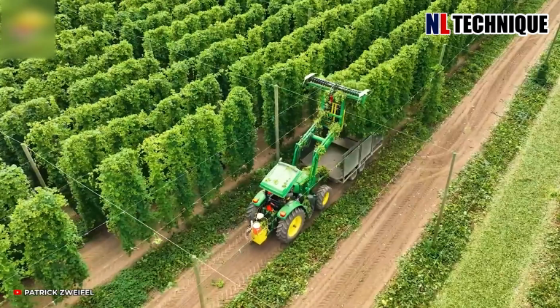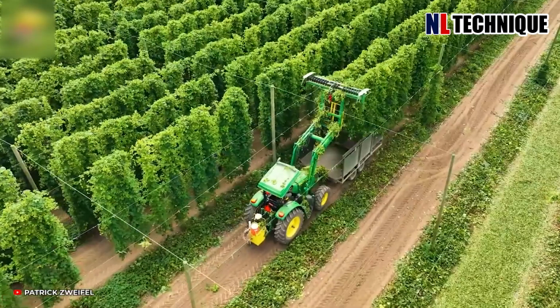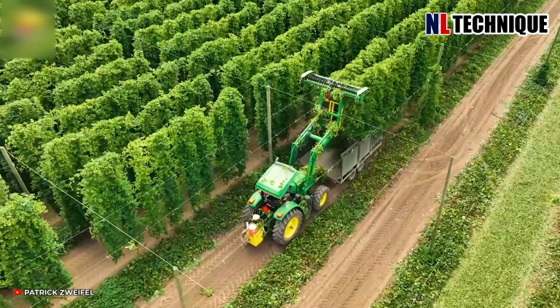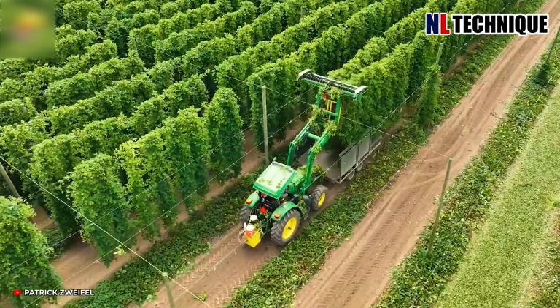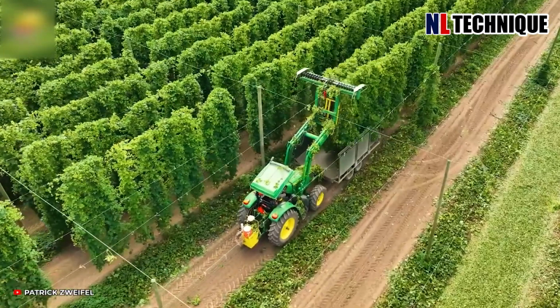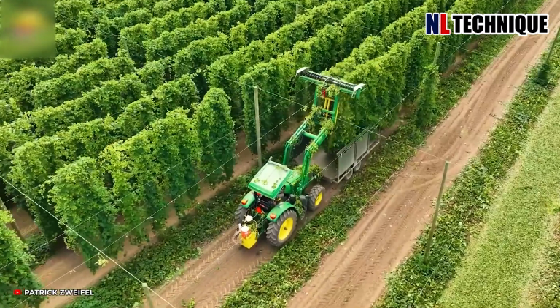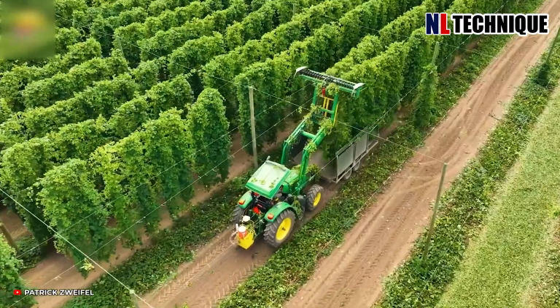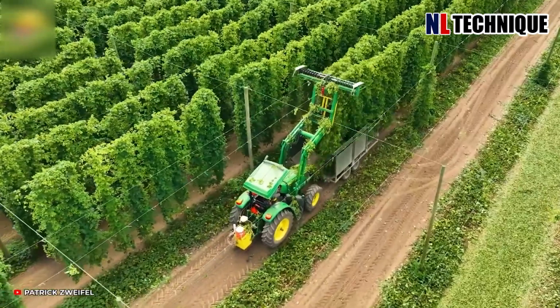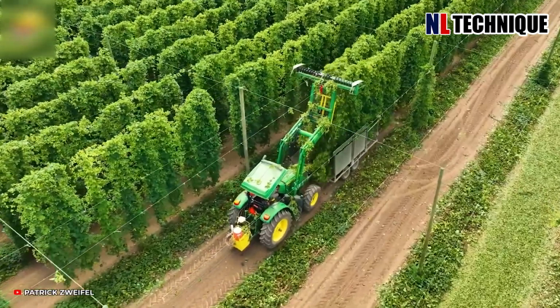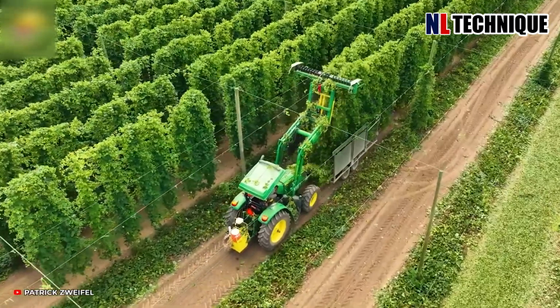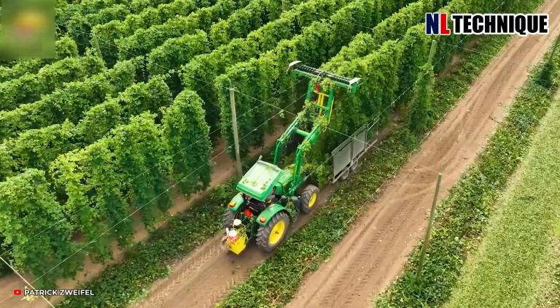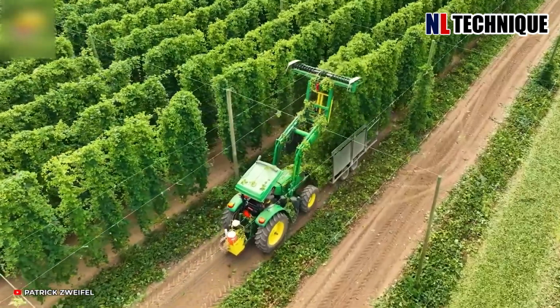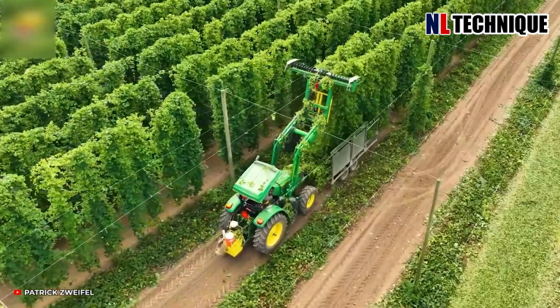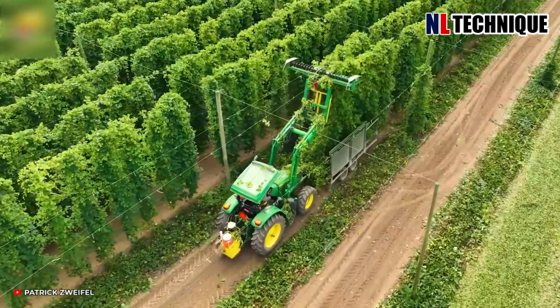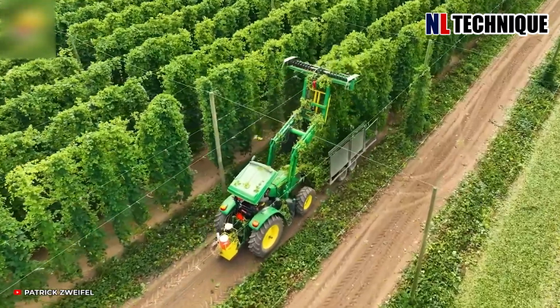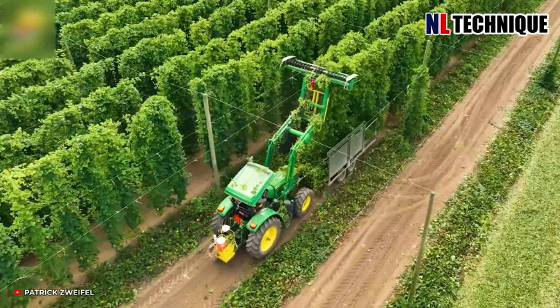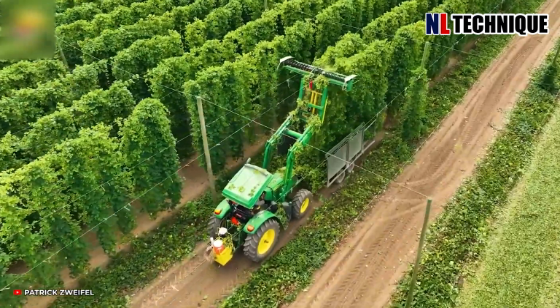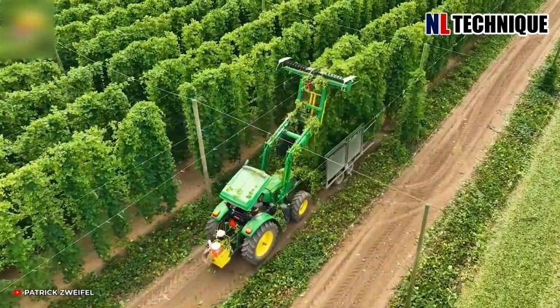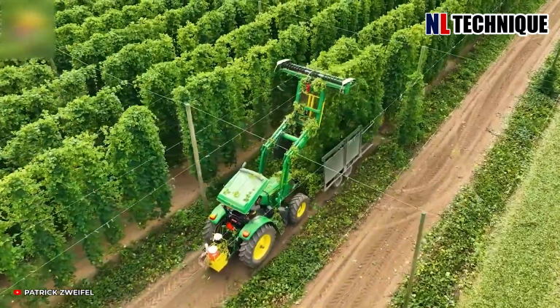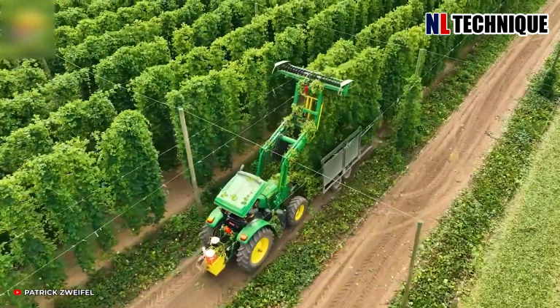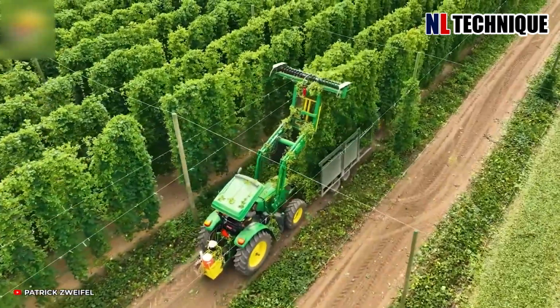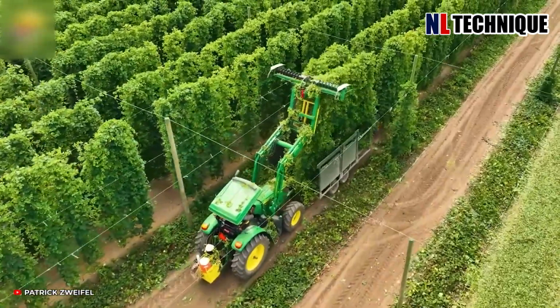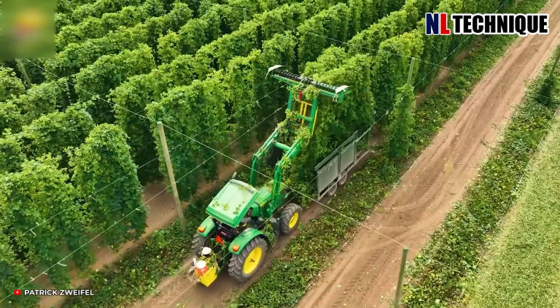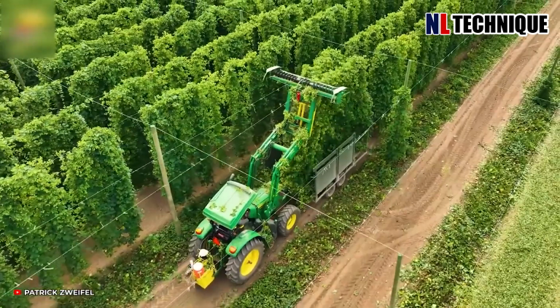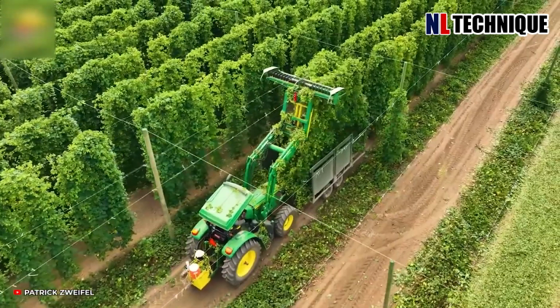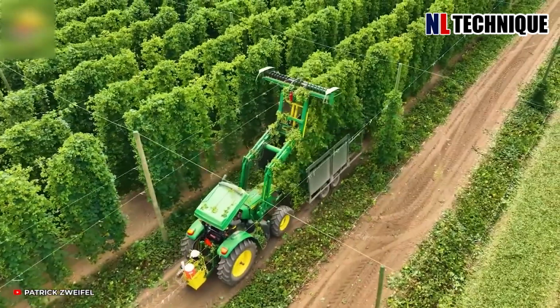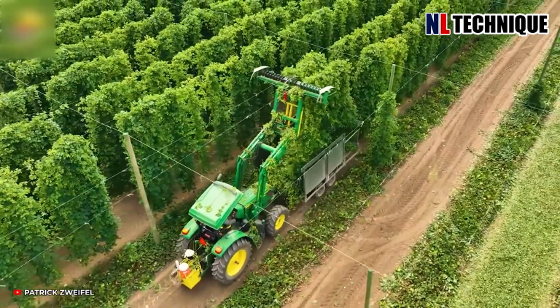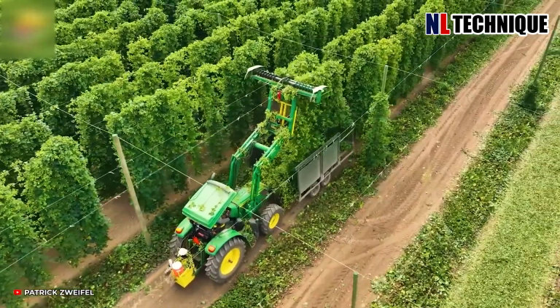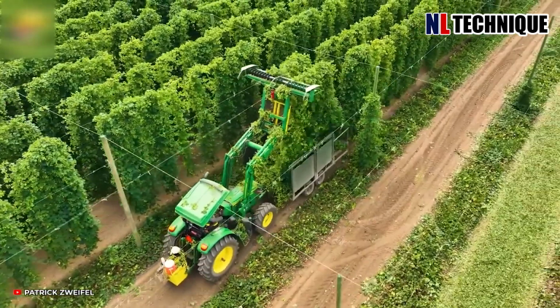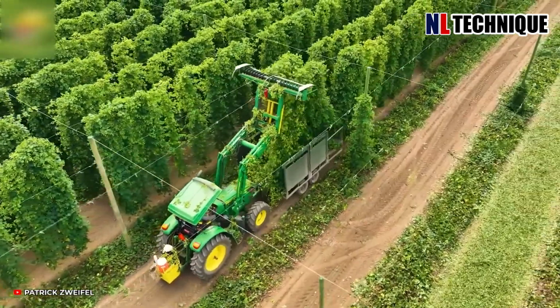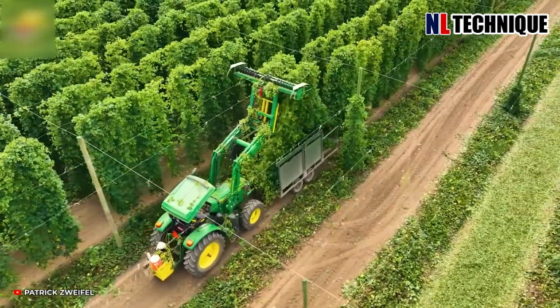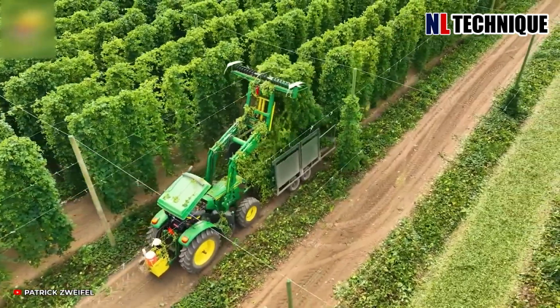It's hop-harvest season once again, signaling the arrival of fall season.